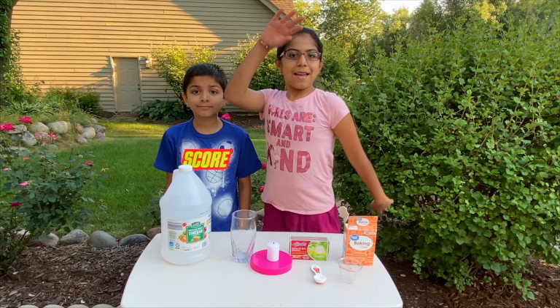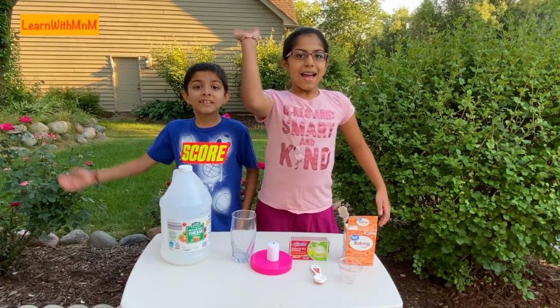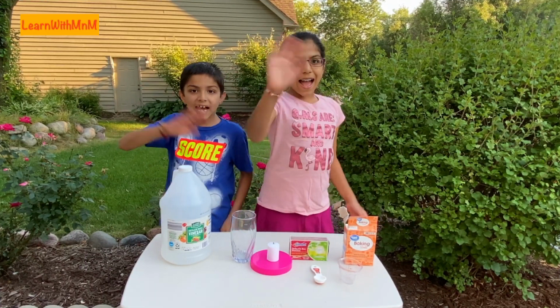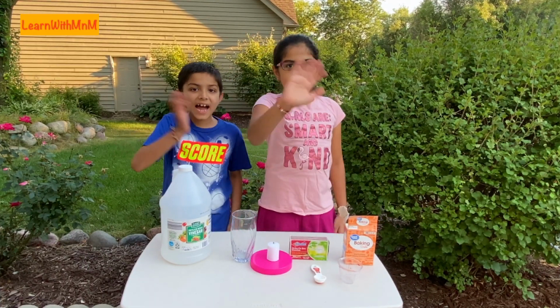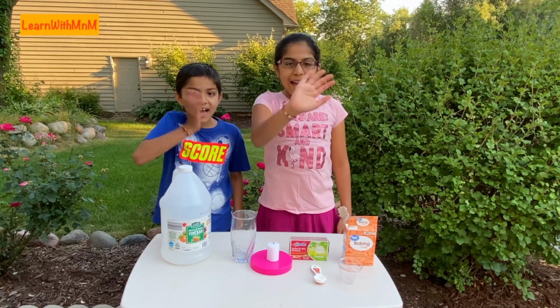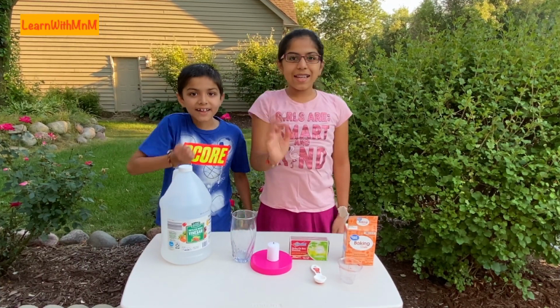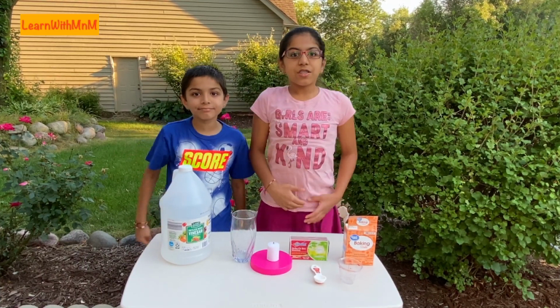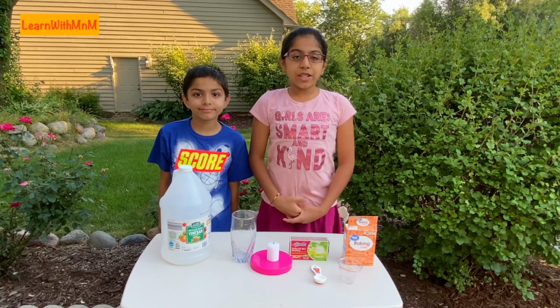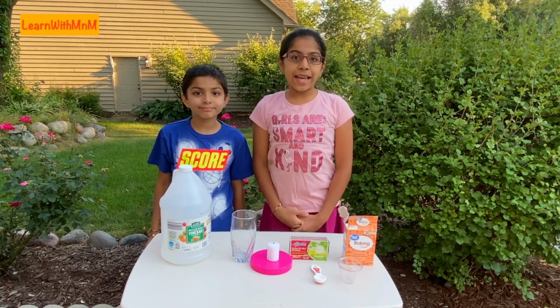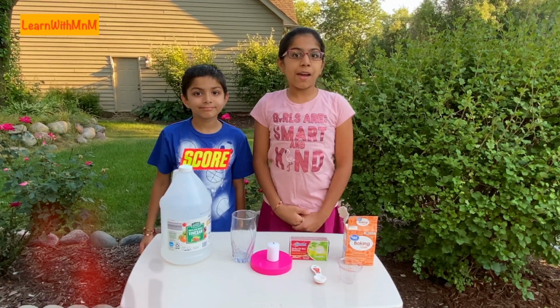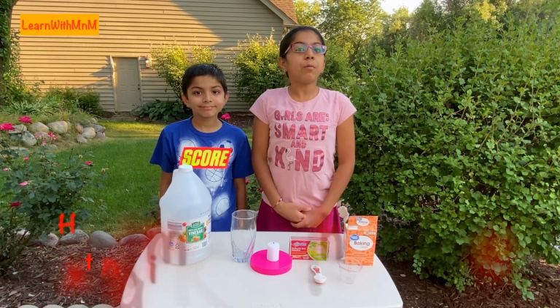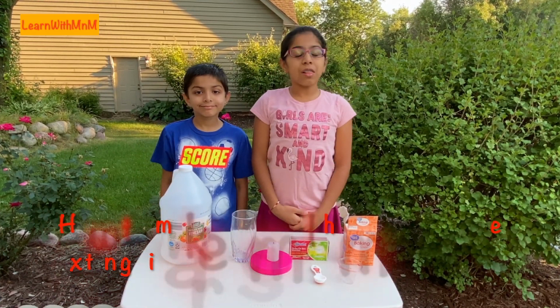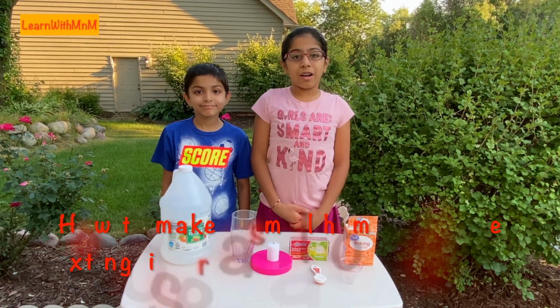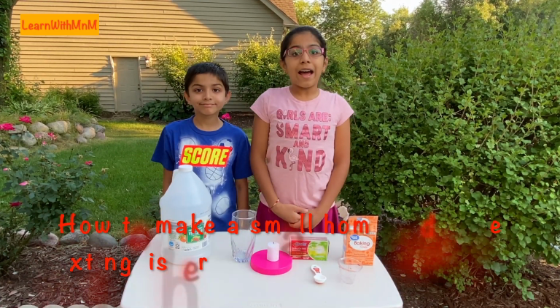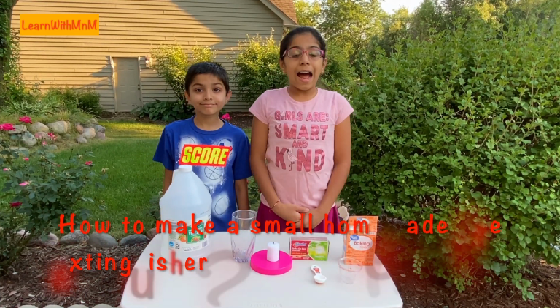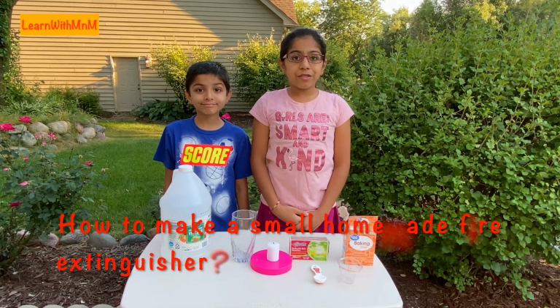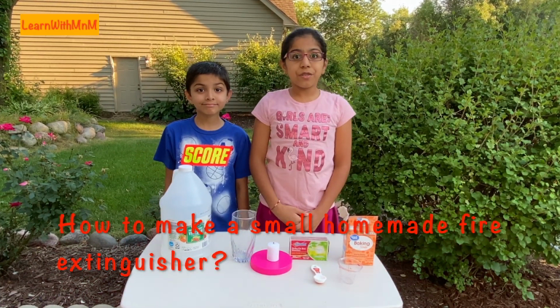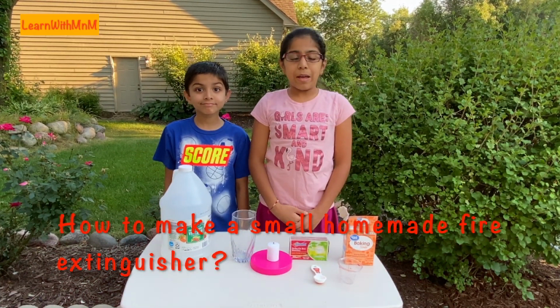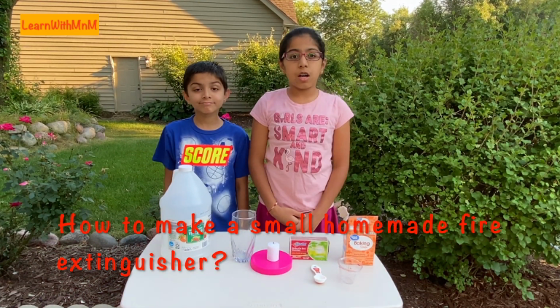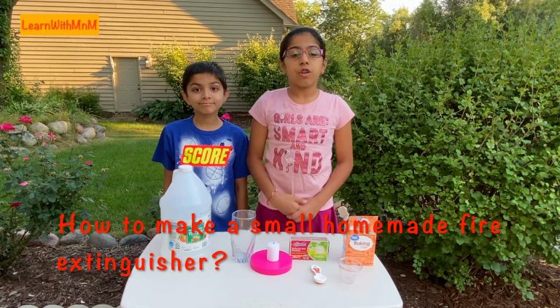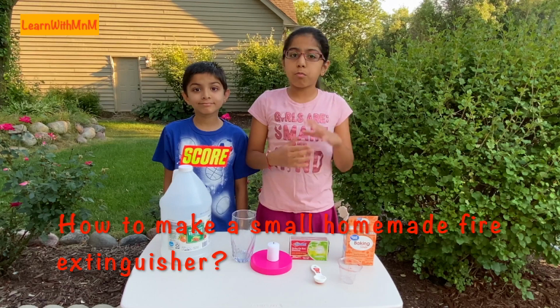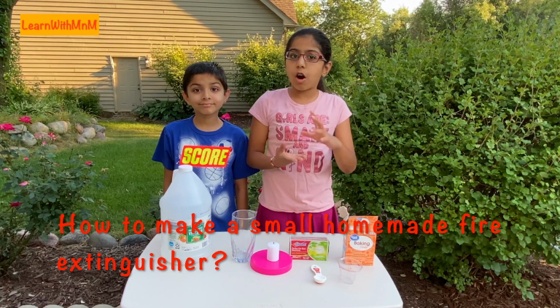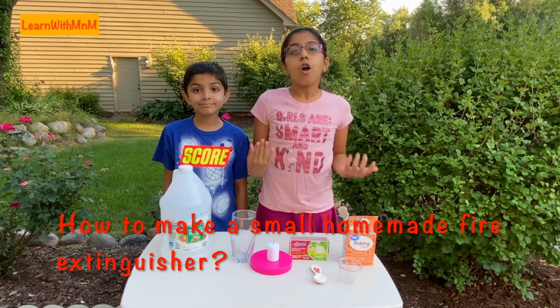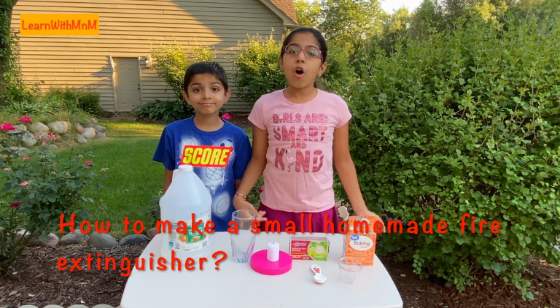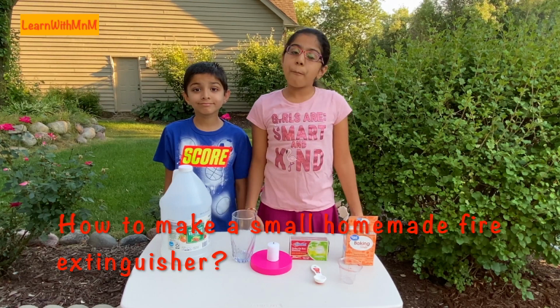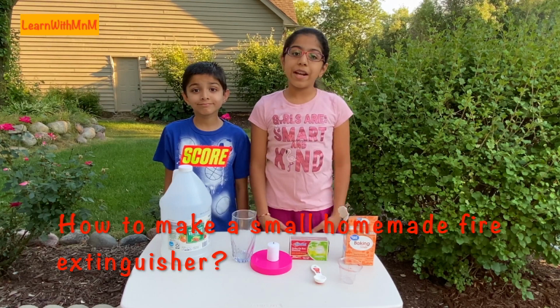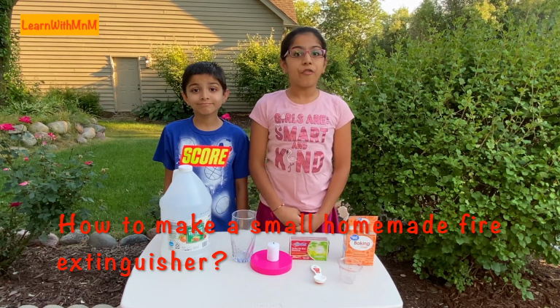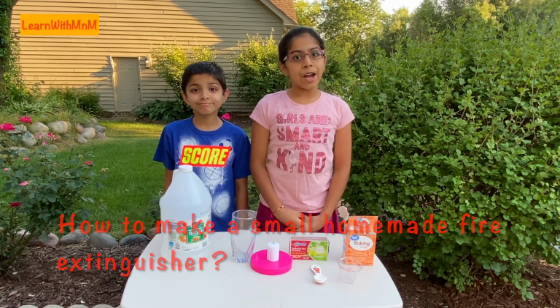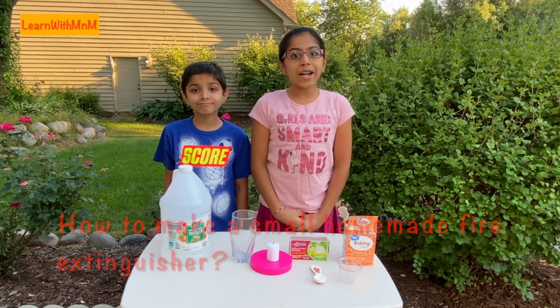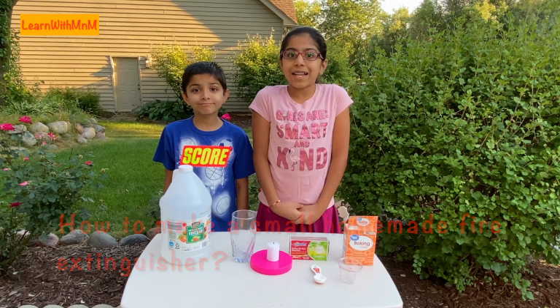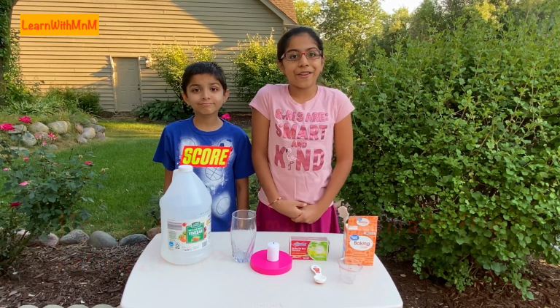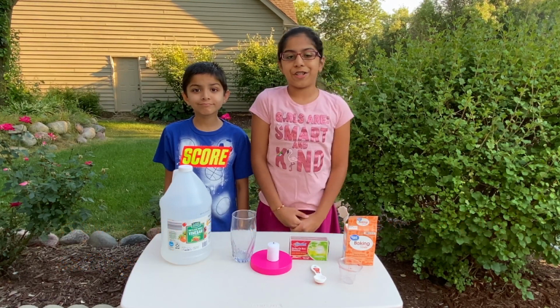Hi! Today we will learn how to make a small homemade fire extinguisher.